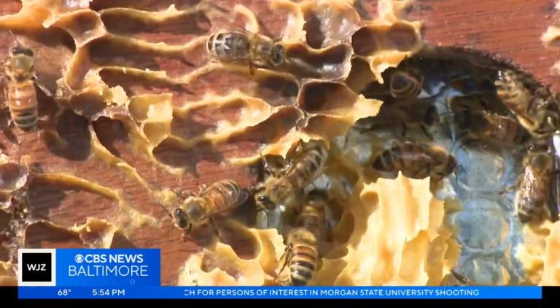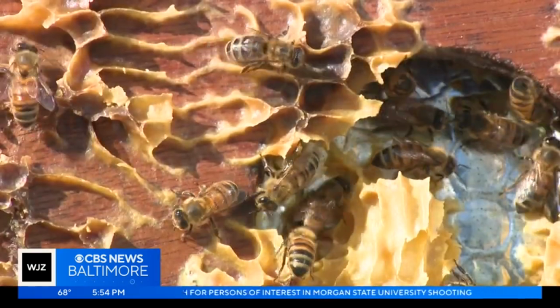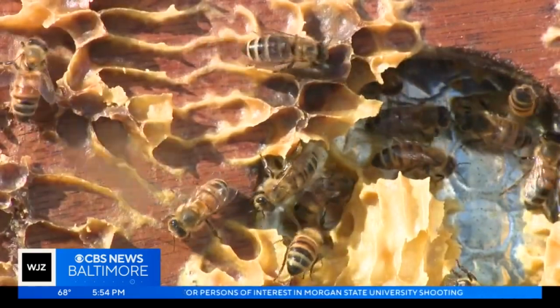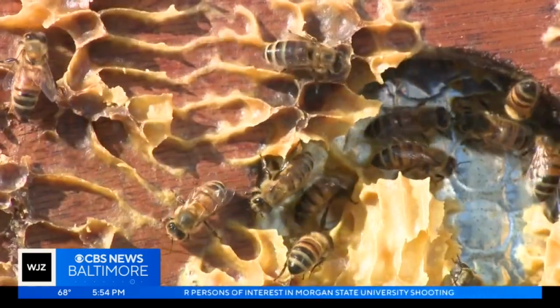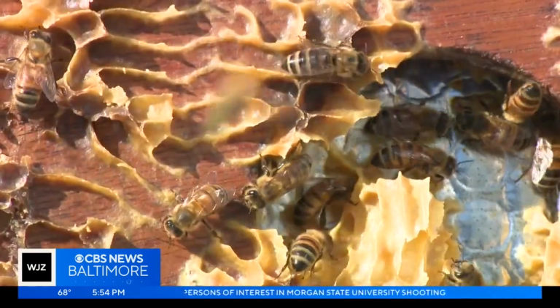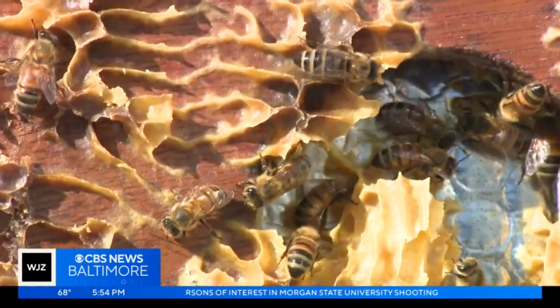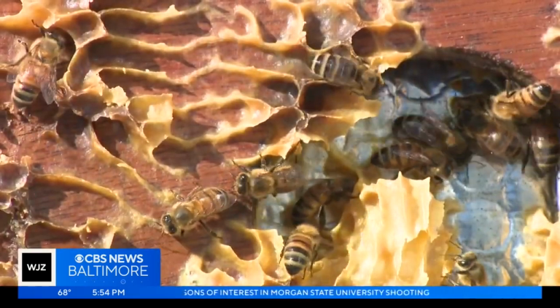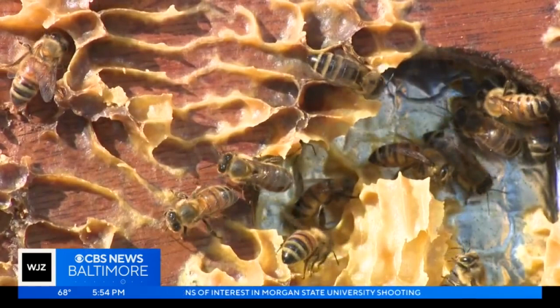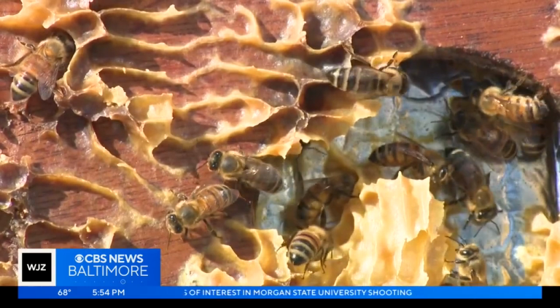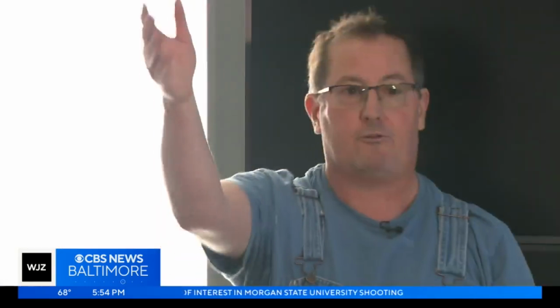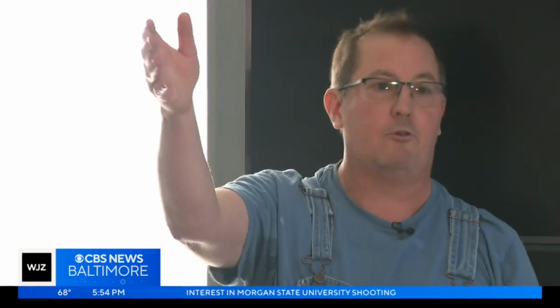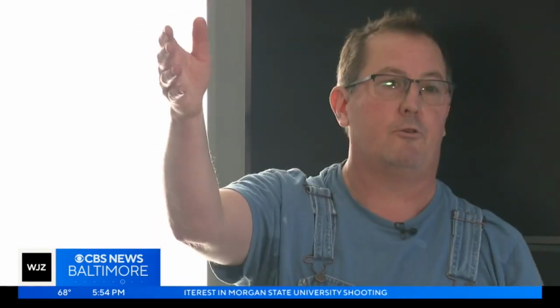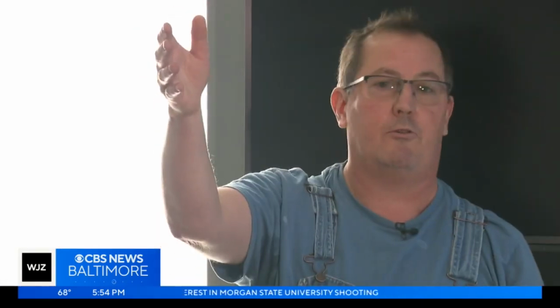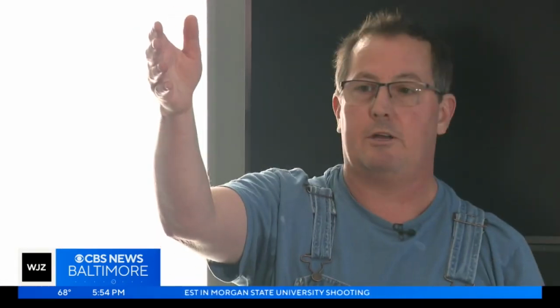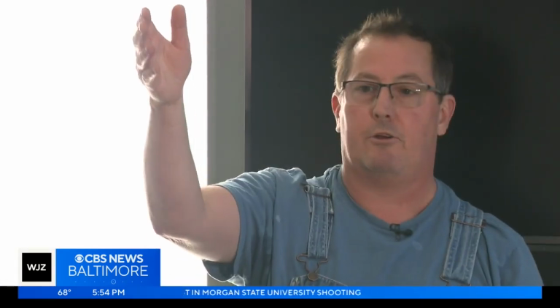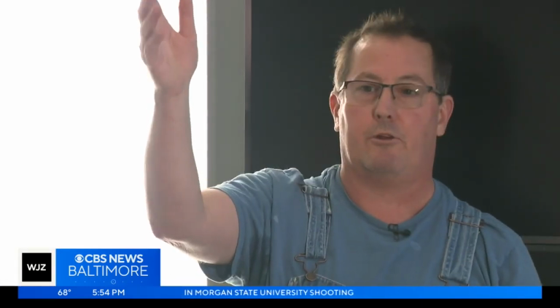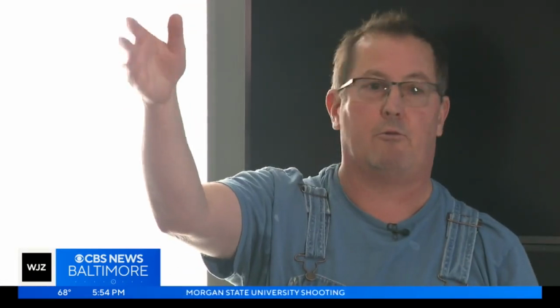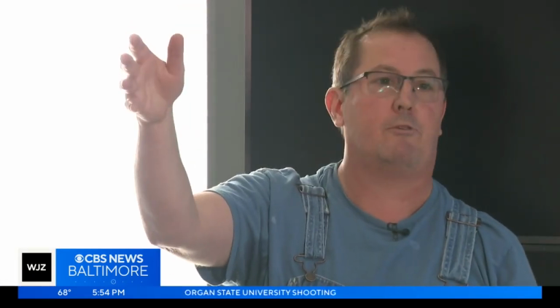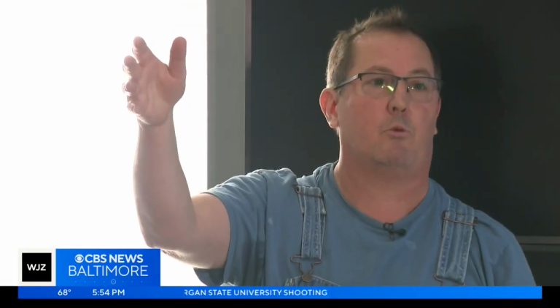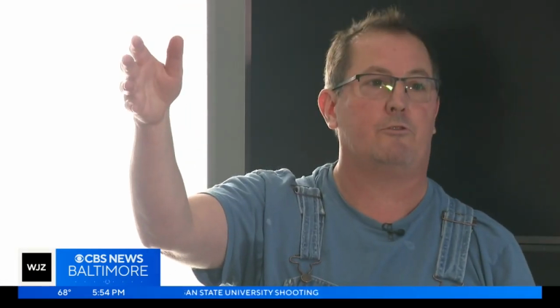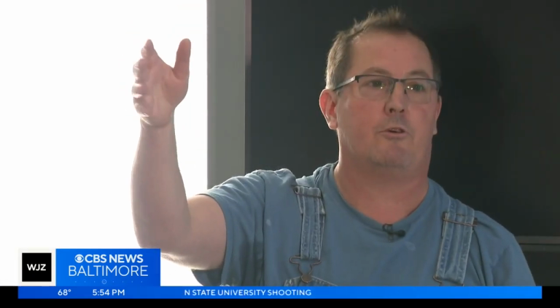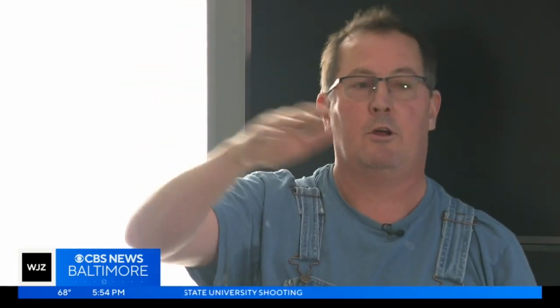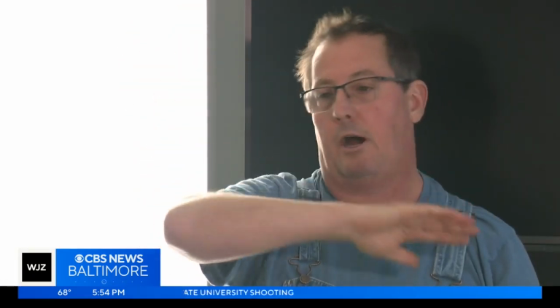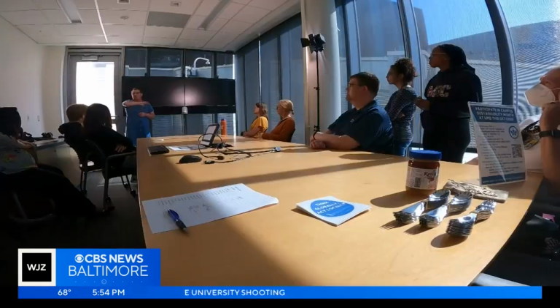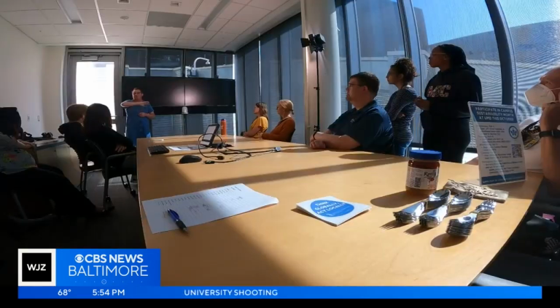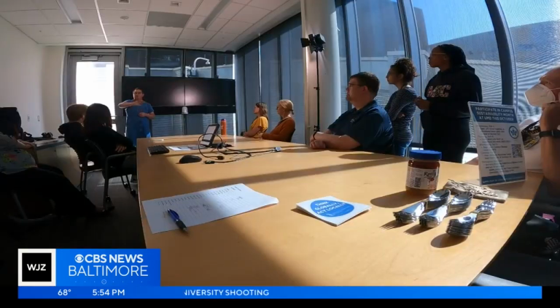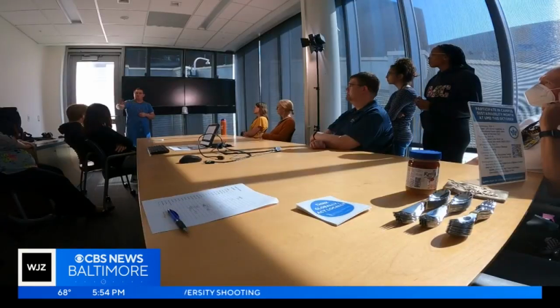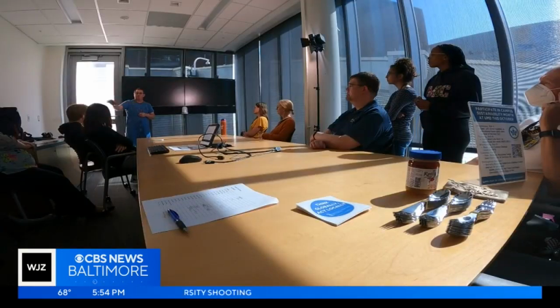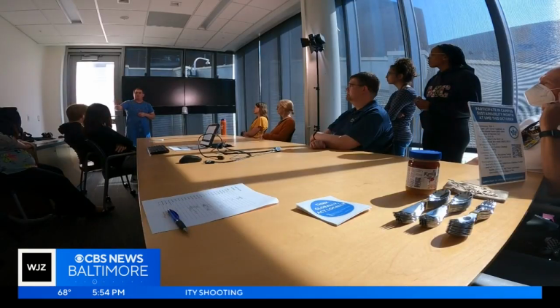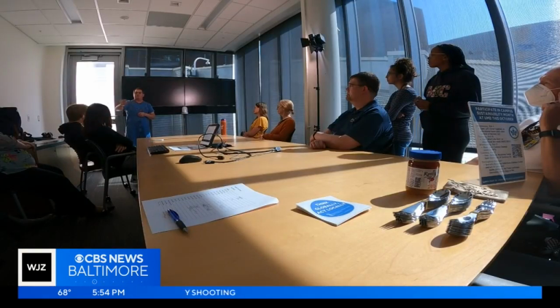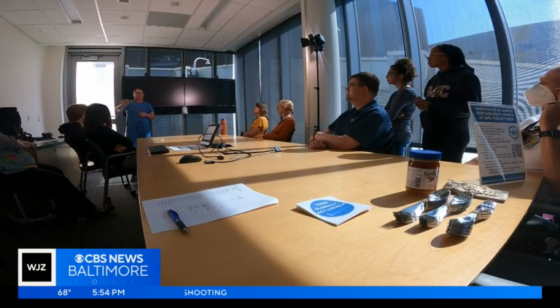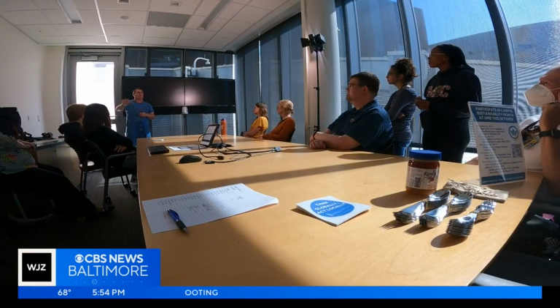This colony of bees up here, it's so full of honey. They're ready for winter. I don't need to do anything for them.